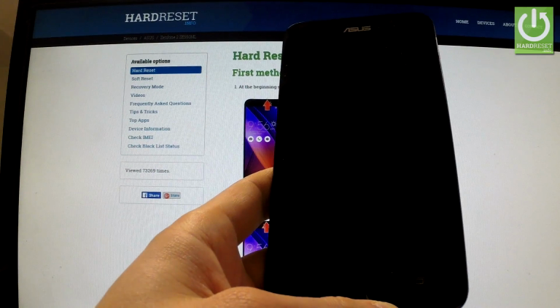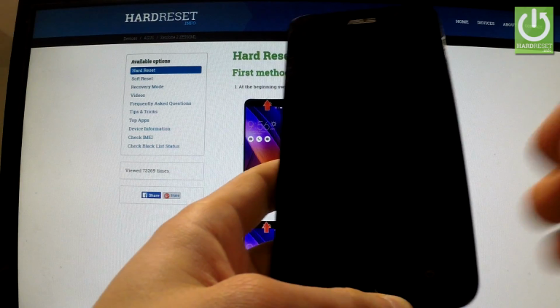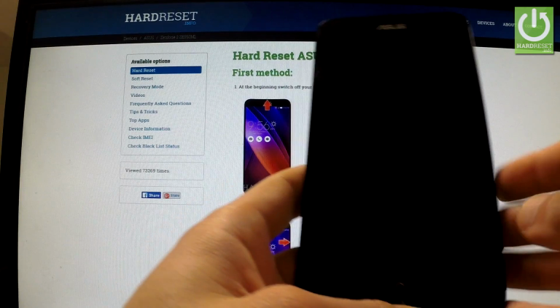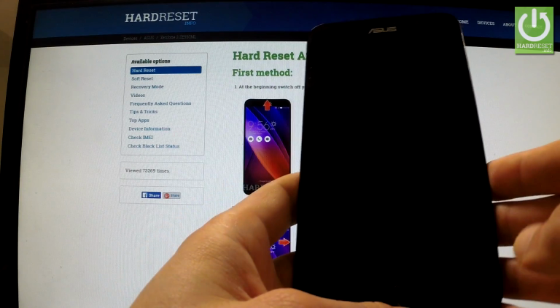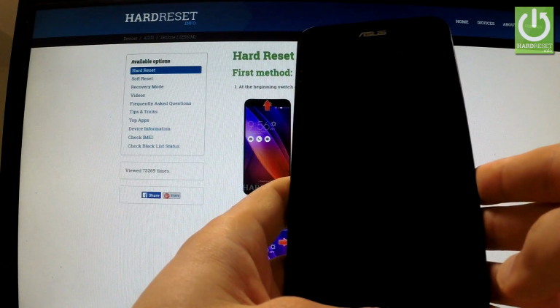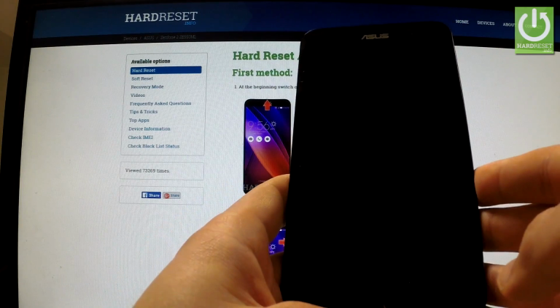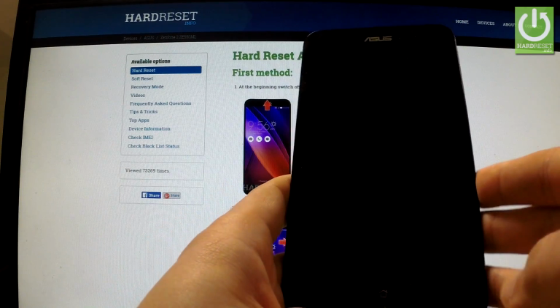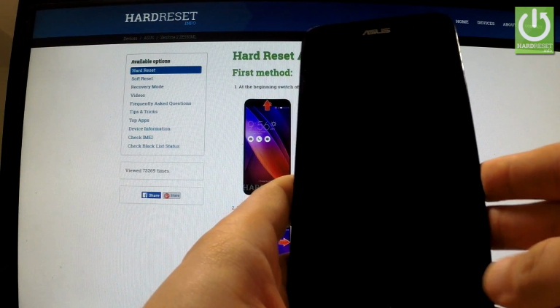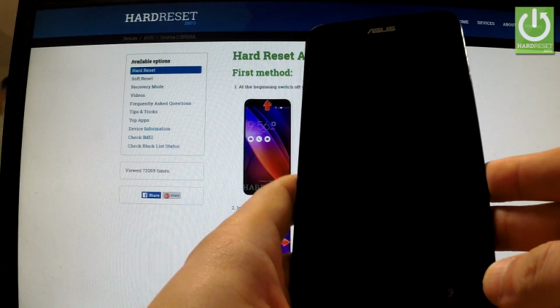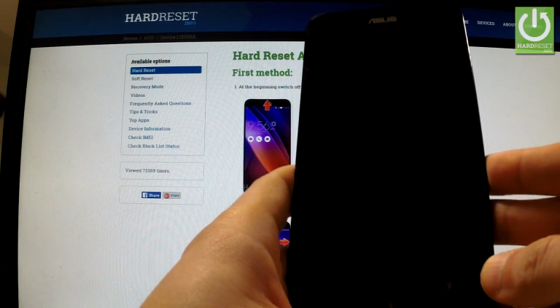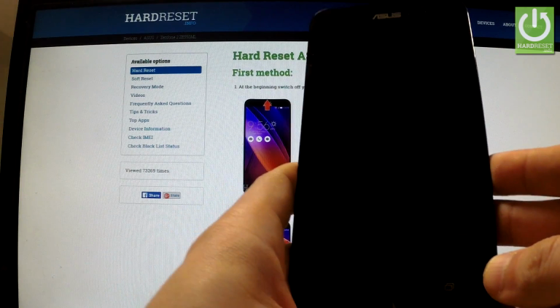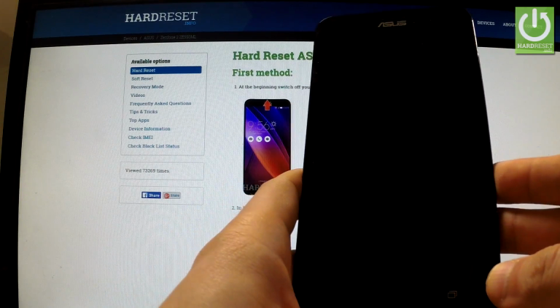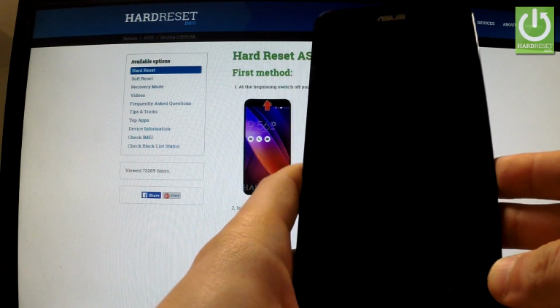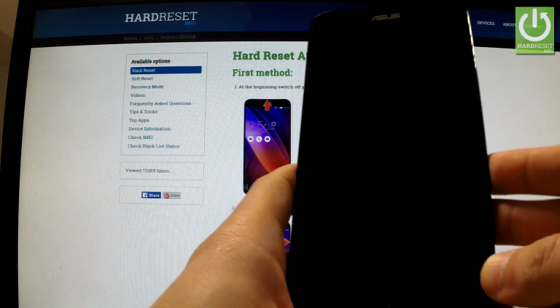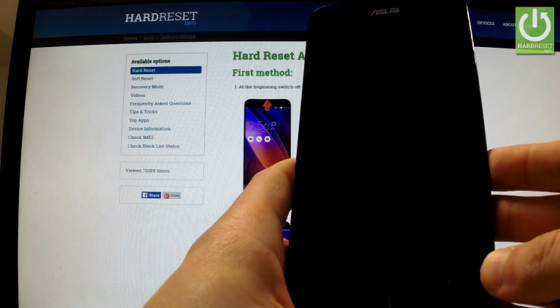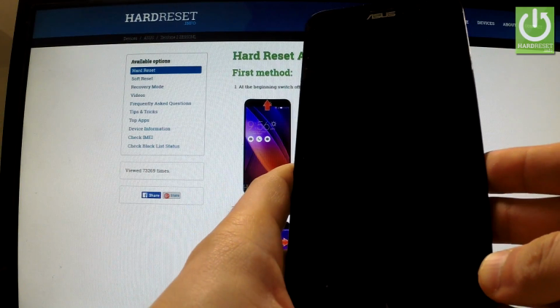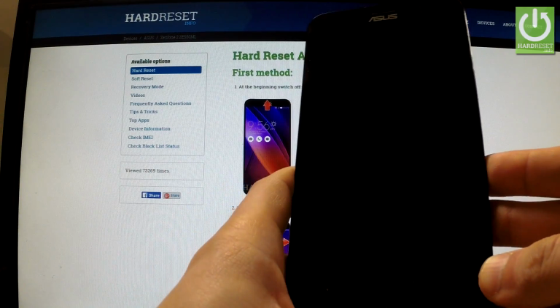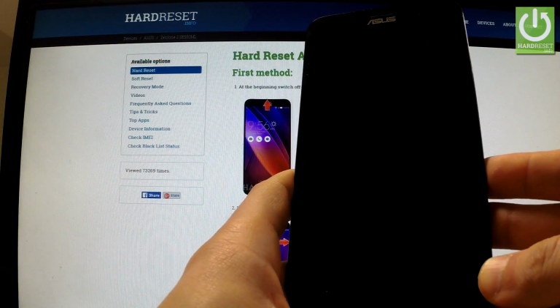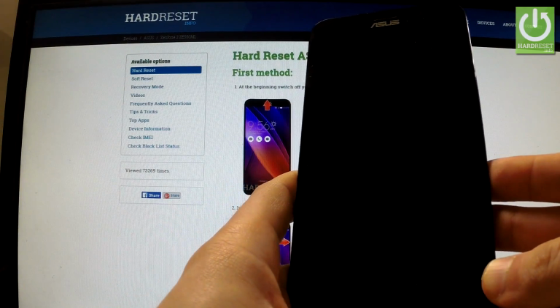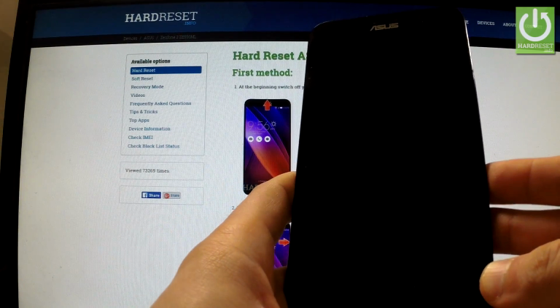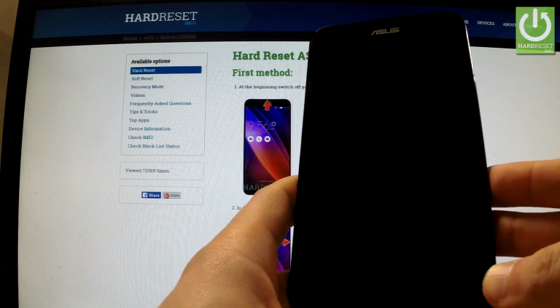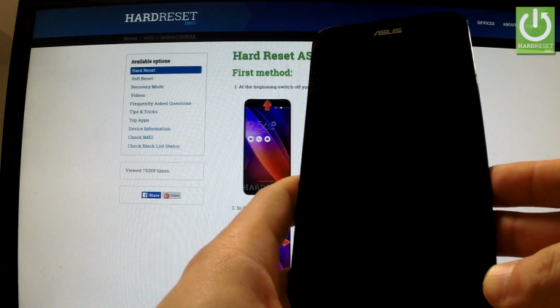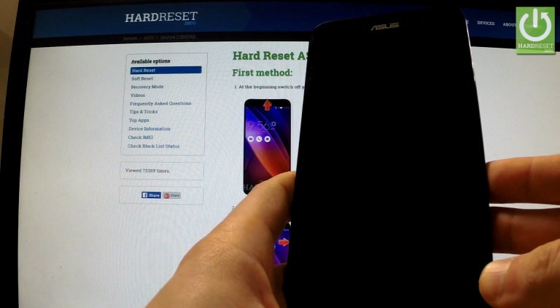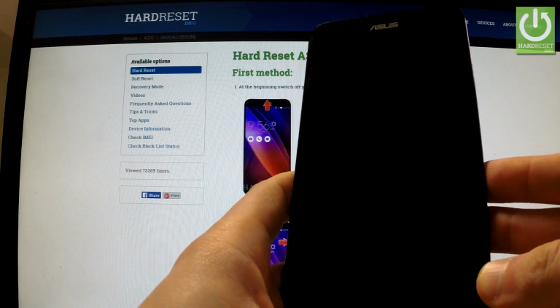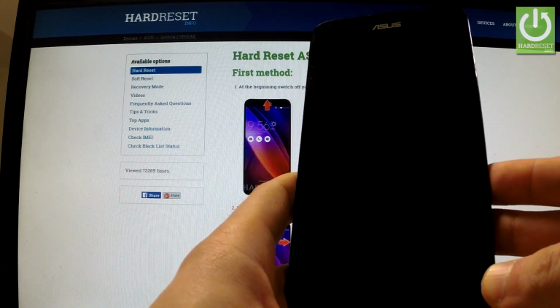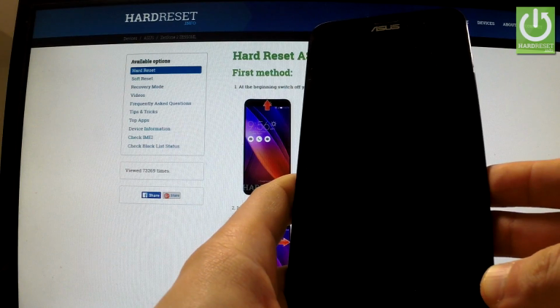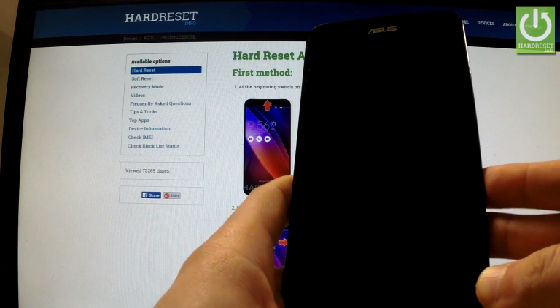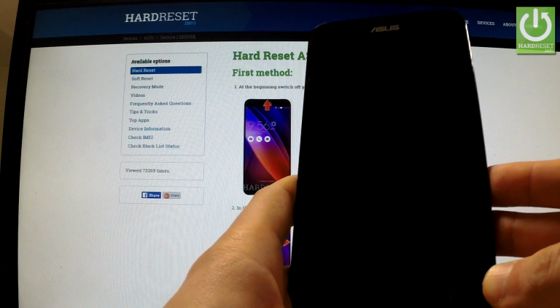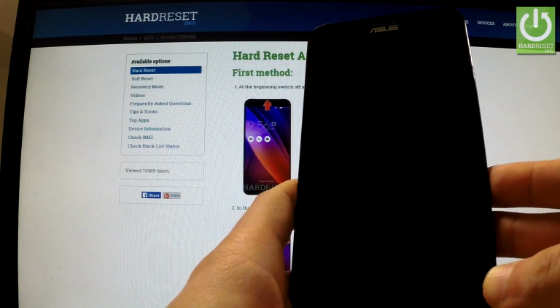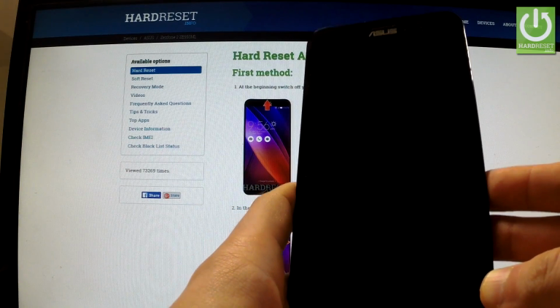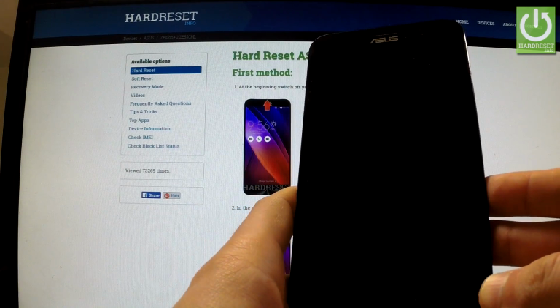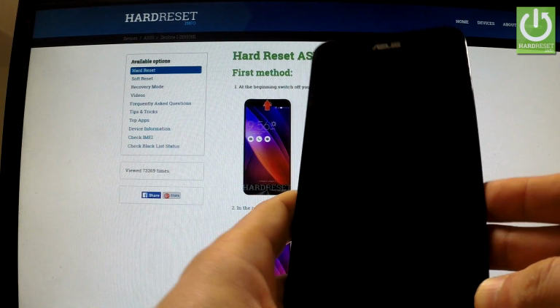In this tutorial I'm going to show you how to accomplish a factory reset operation on ASUS Zenfone 2 by using settings.